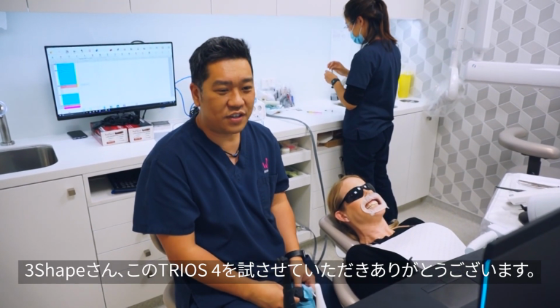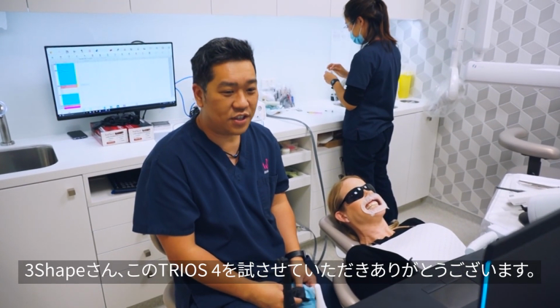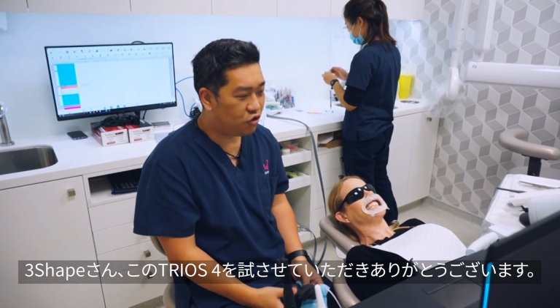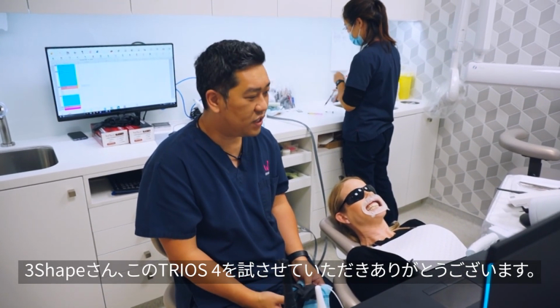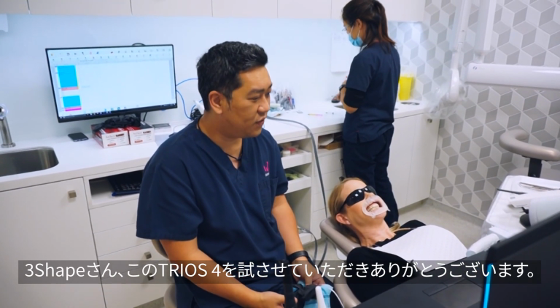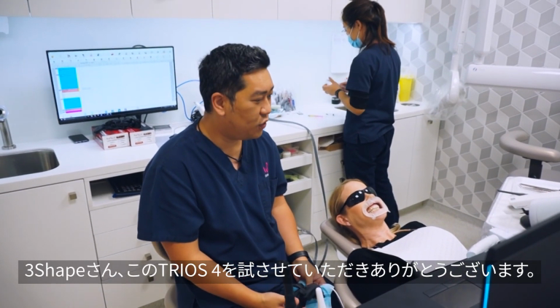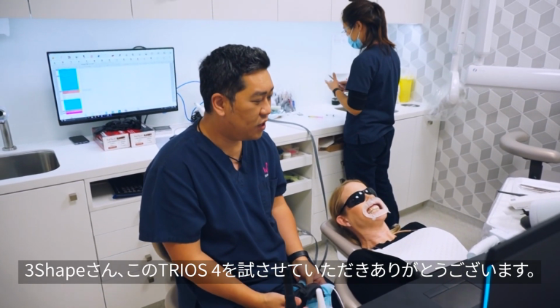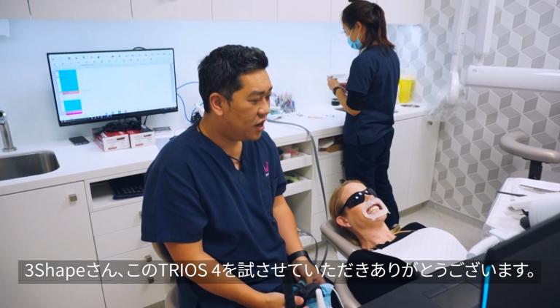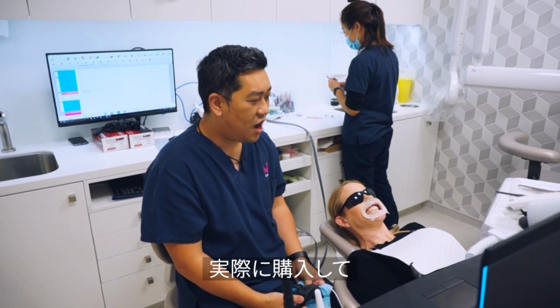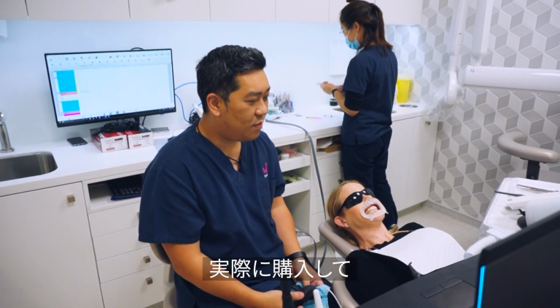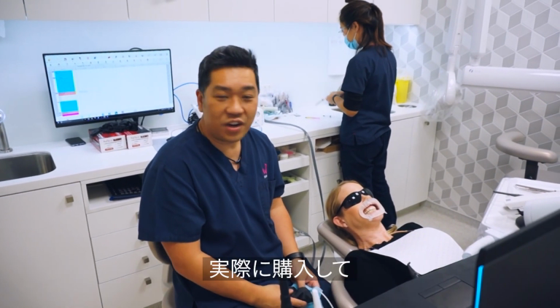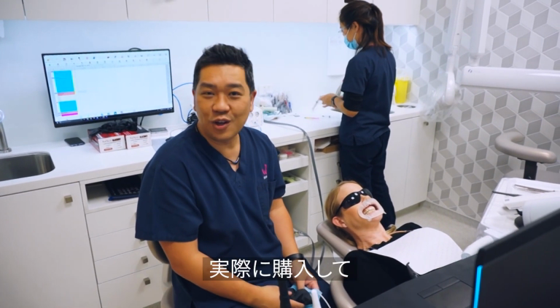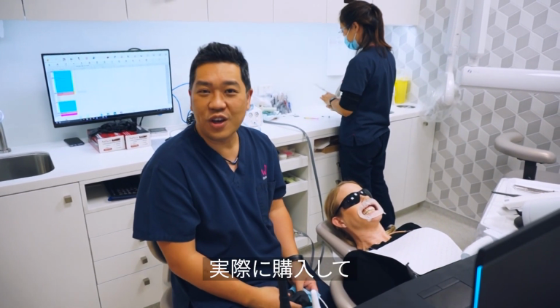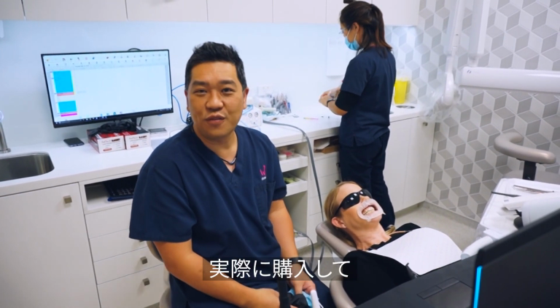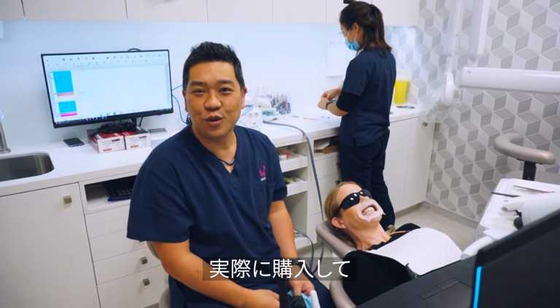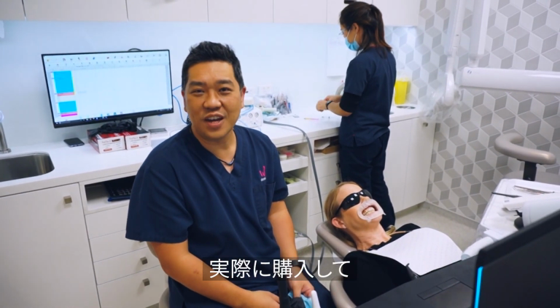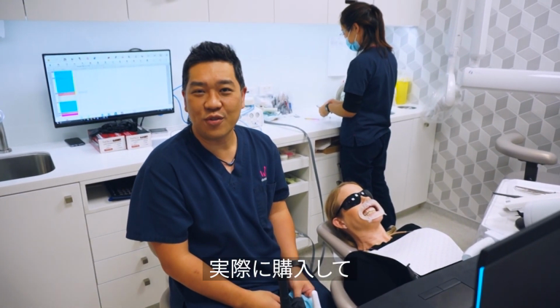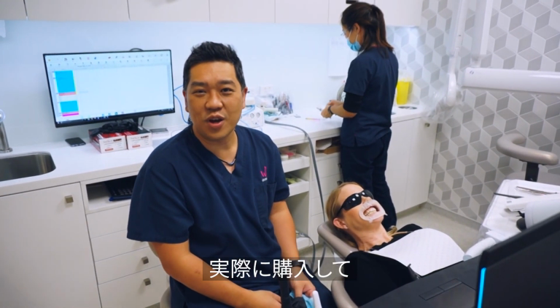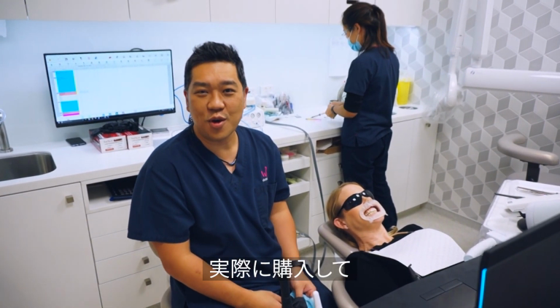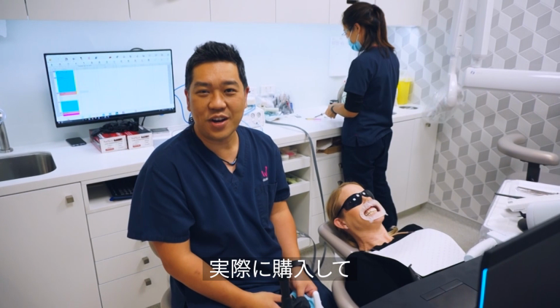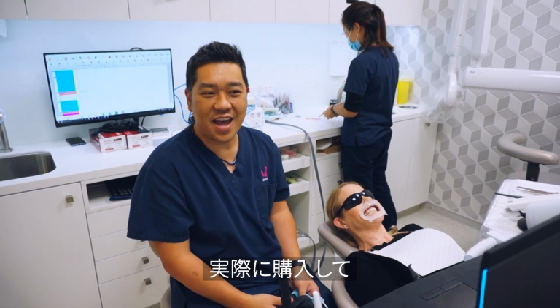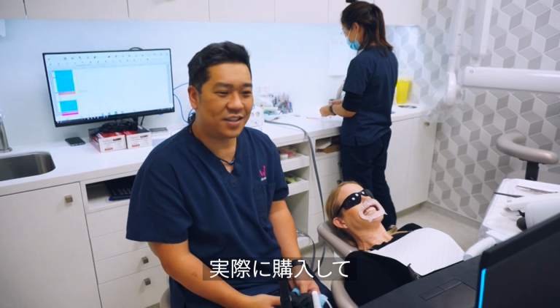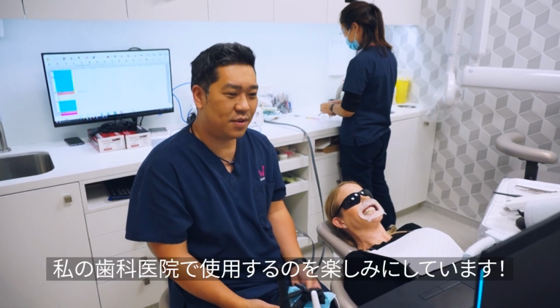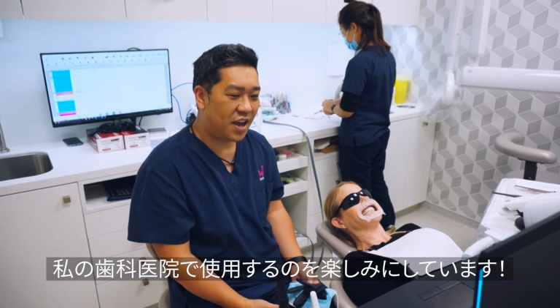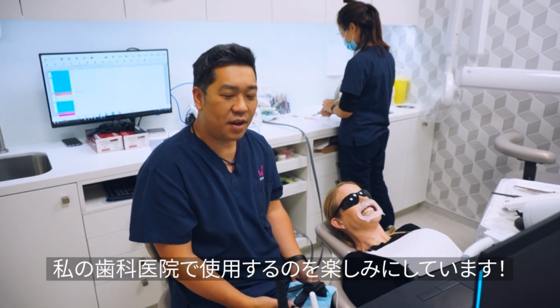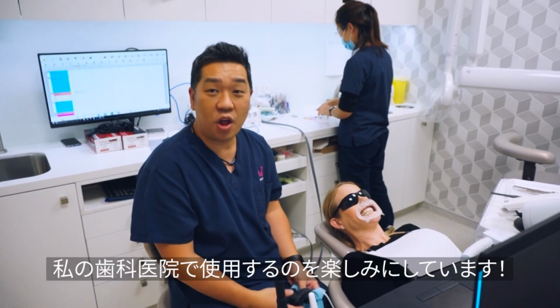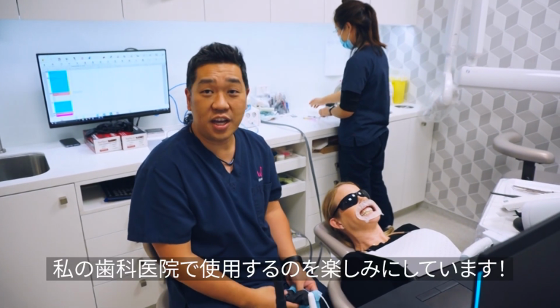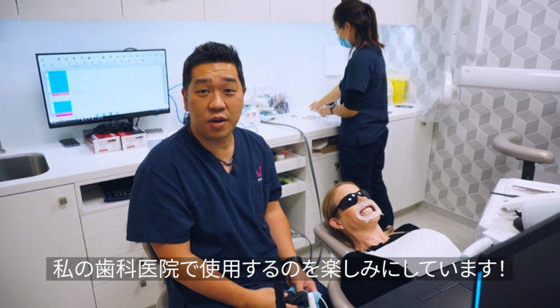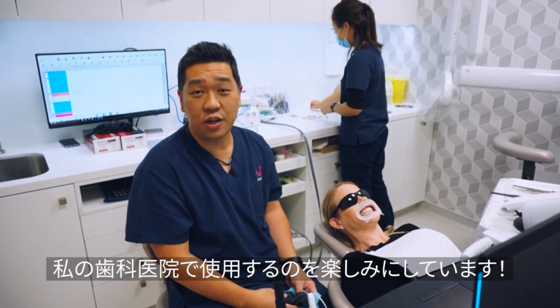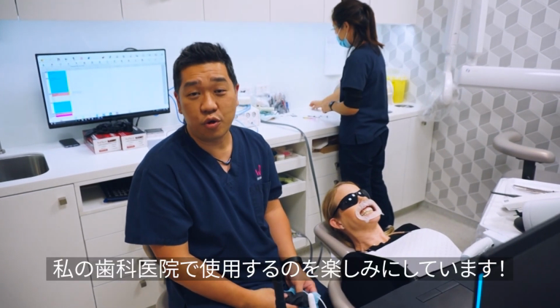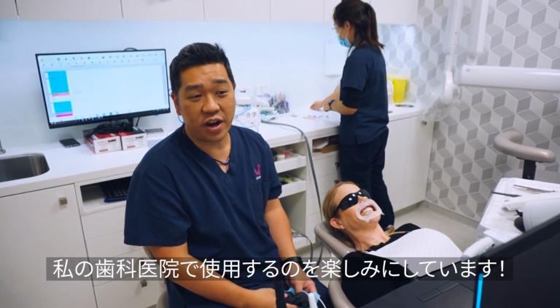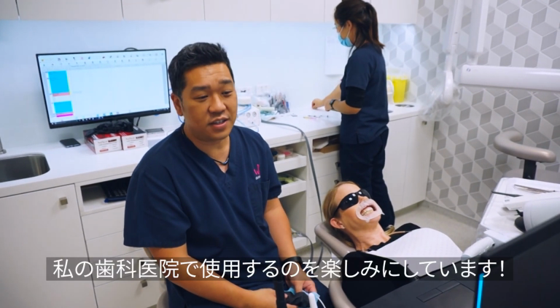3Shape, thank you for letting me test drive the new Trios 4. I'm really looking forward to having one in my own hands and applying it in my clinical practice.